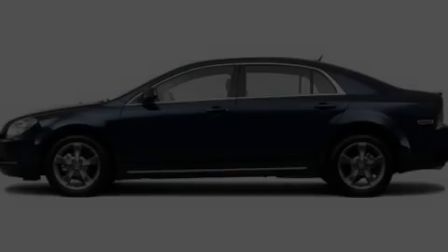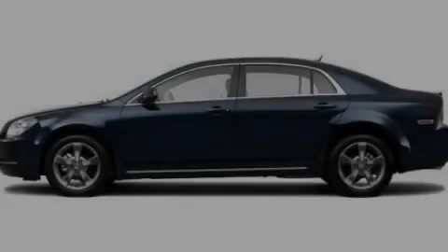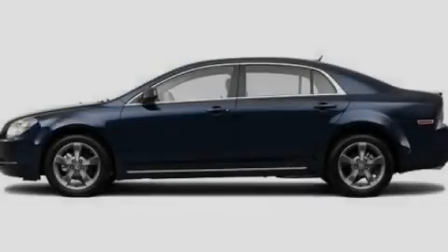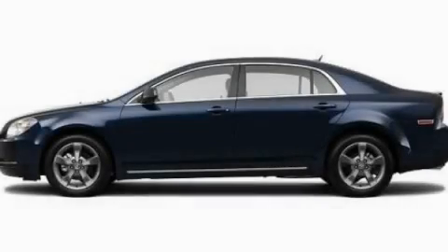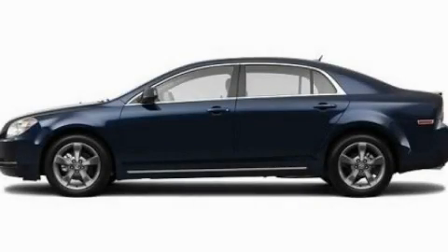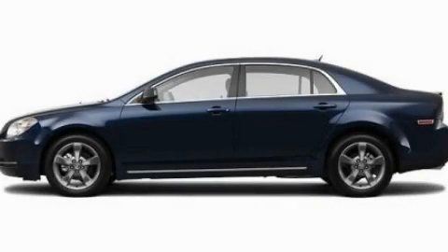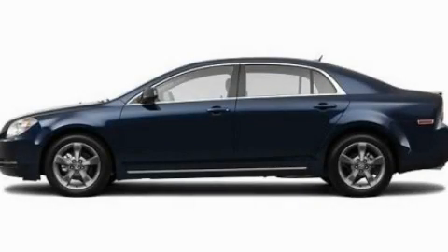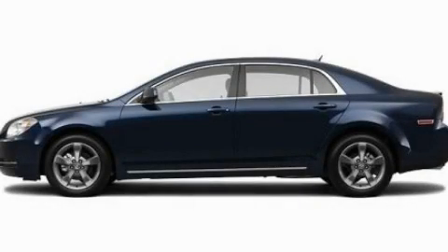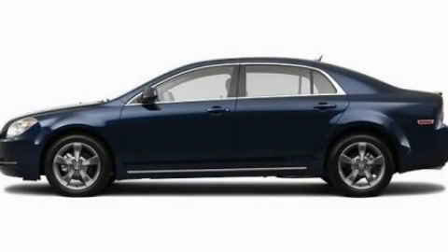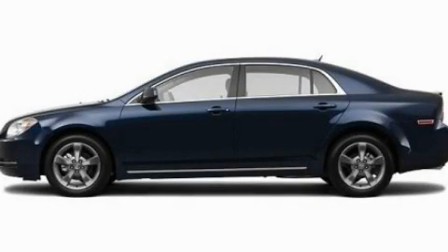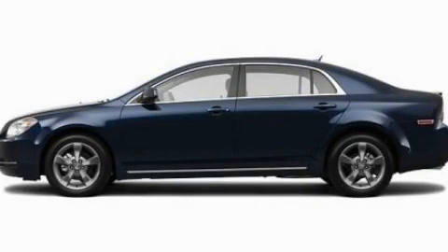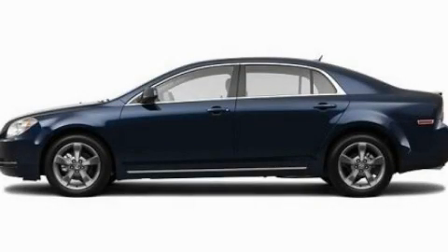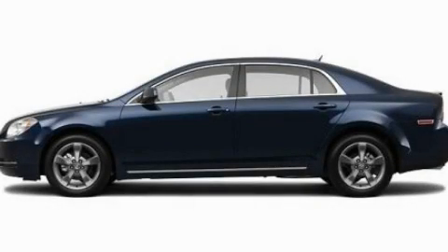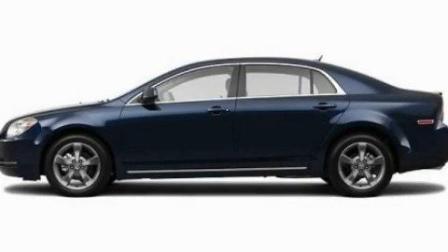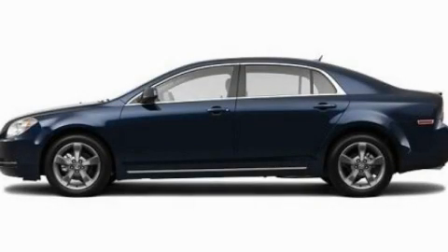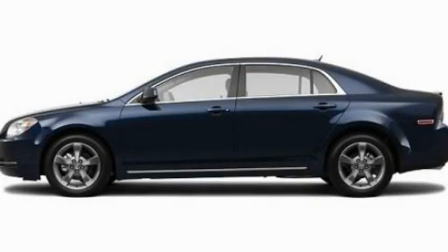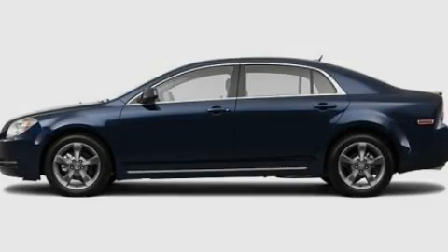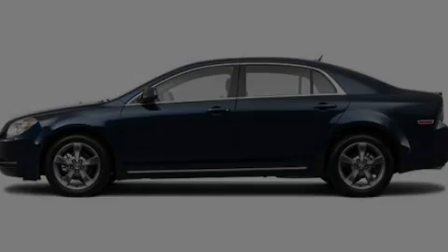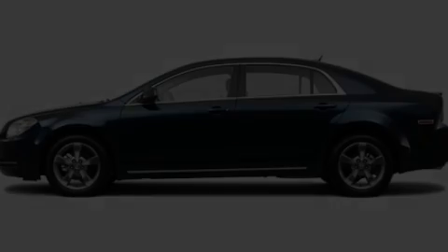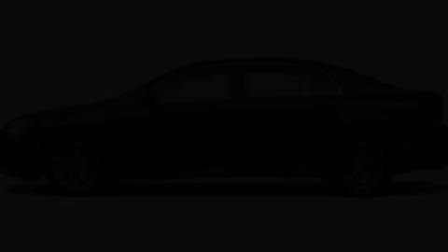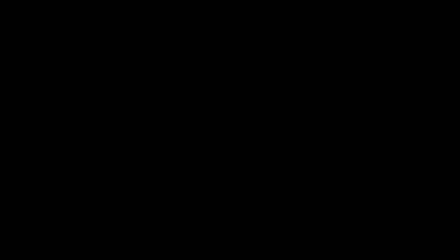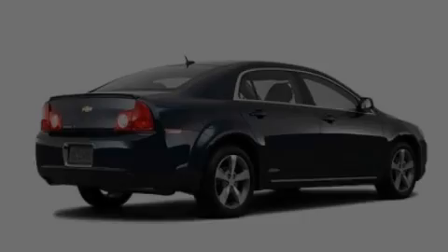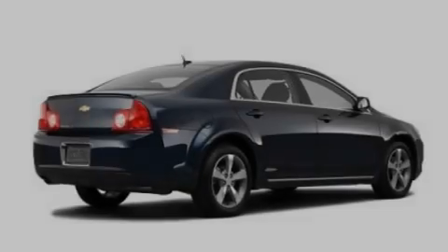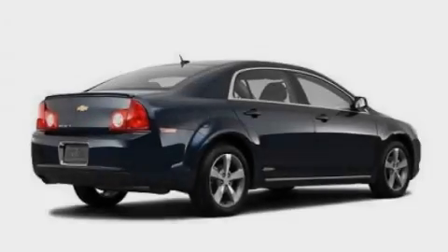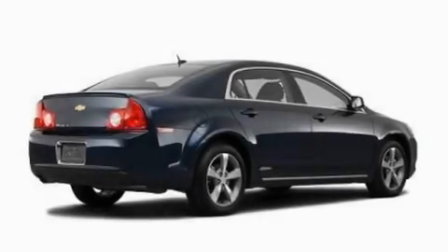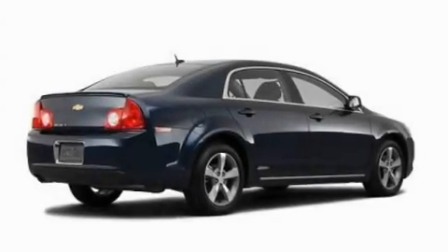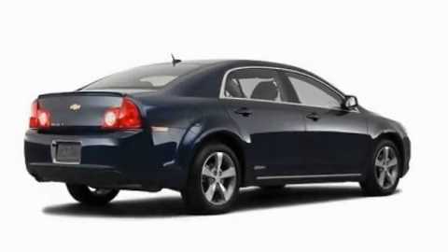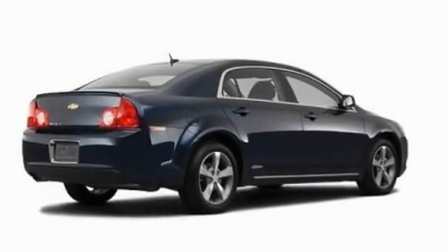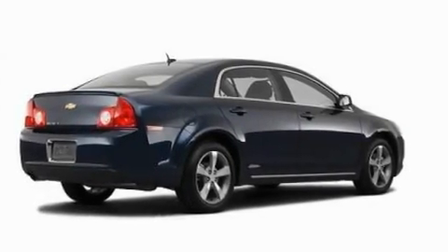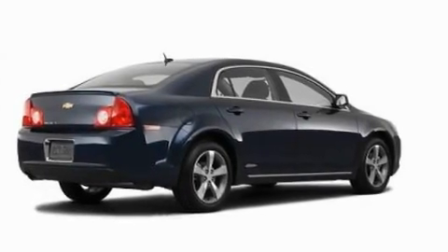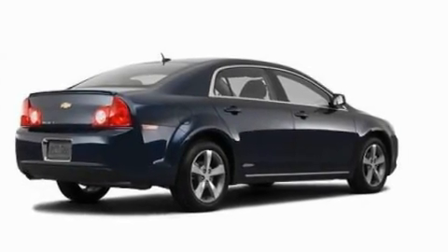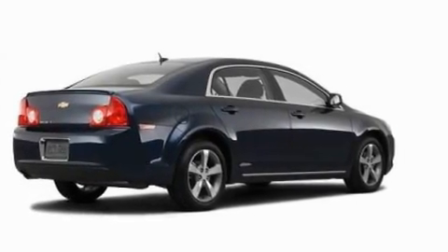This is a 2011 Chevrolet Malibu. It has a four-cylinder engine and an automatic transmission.